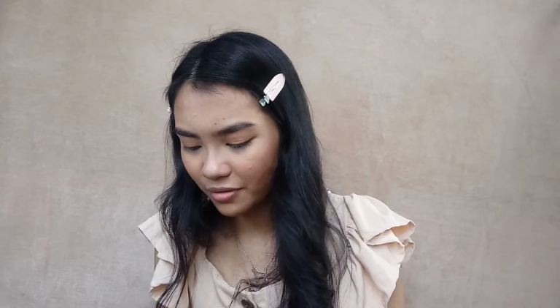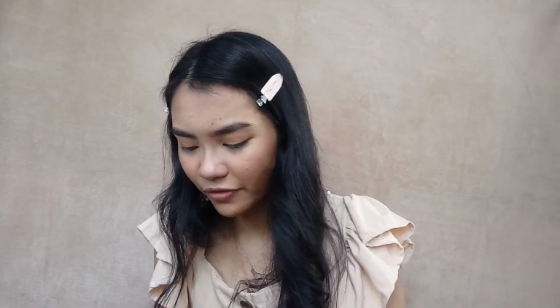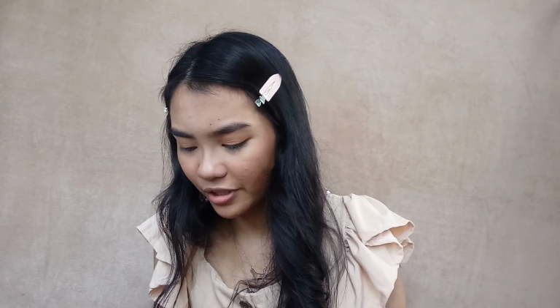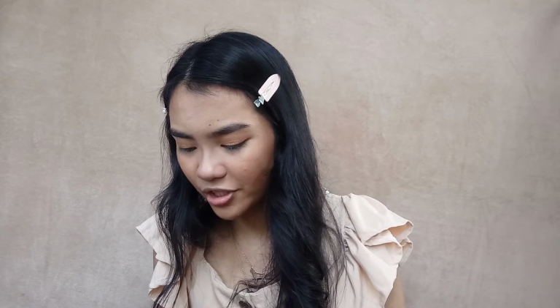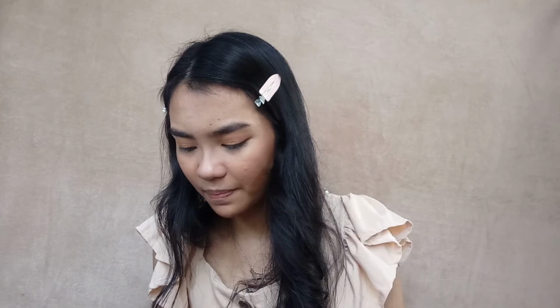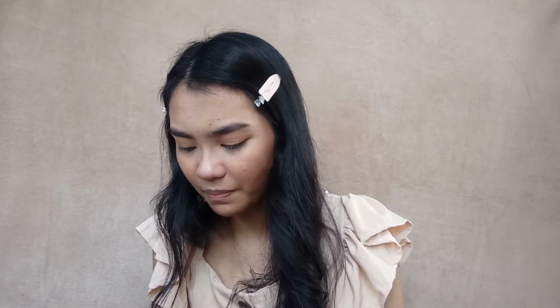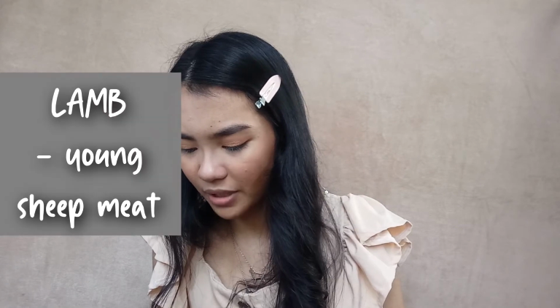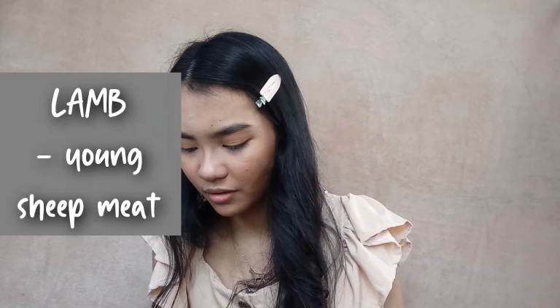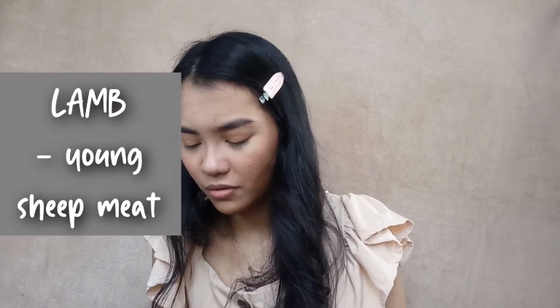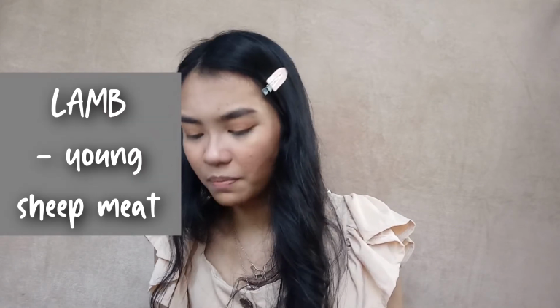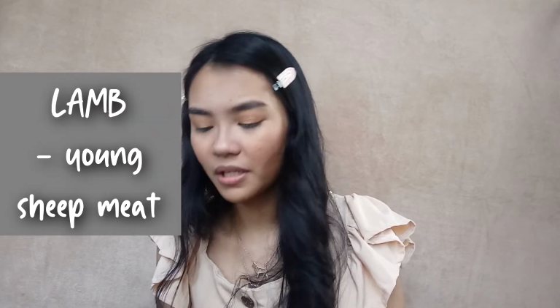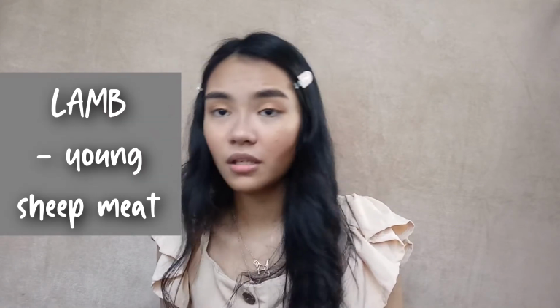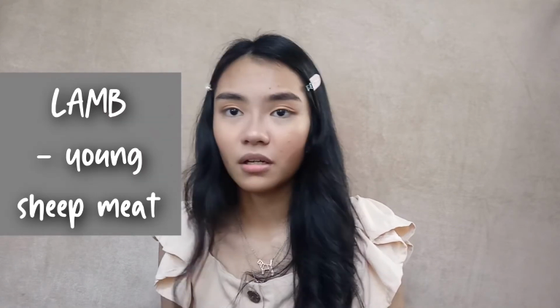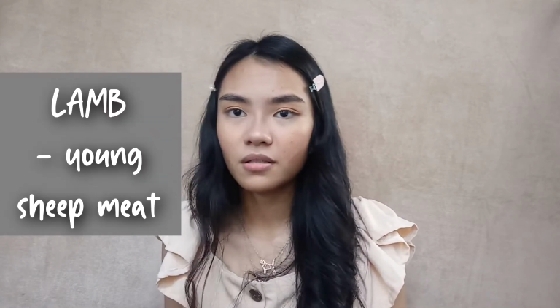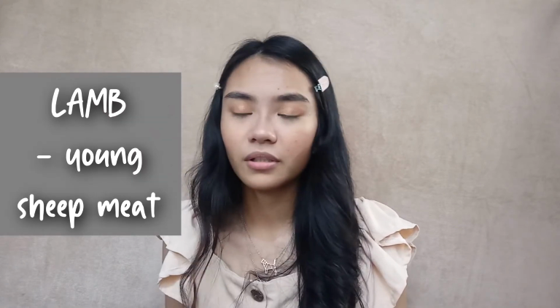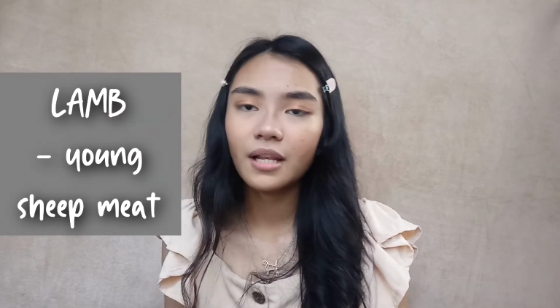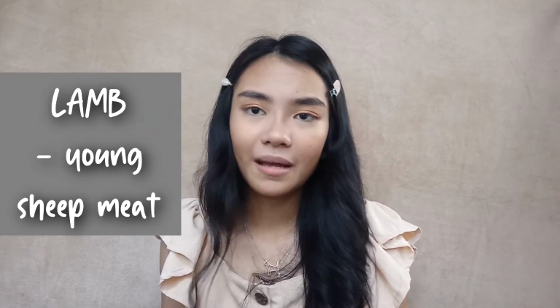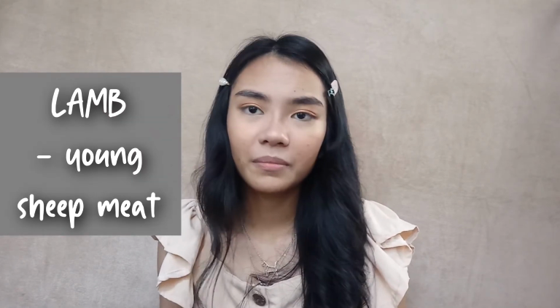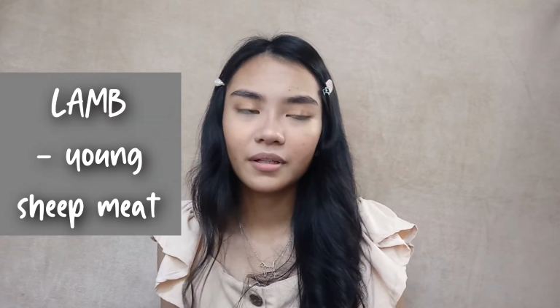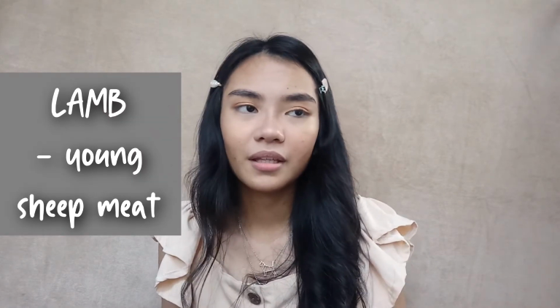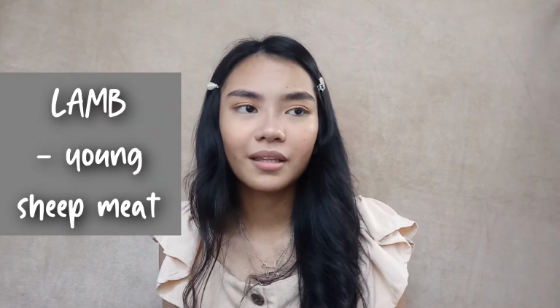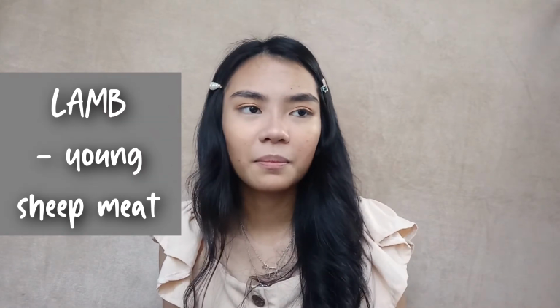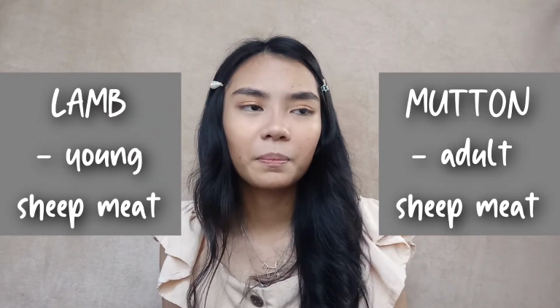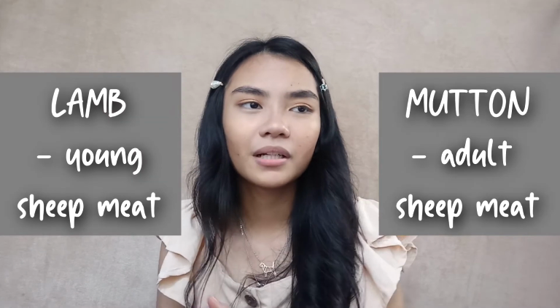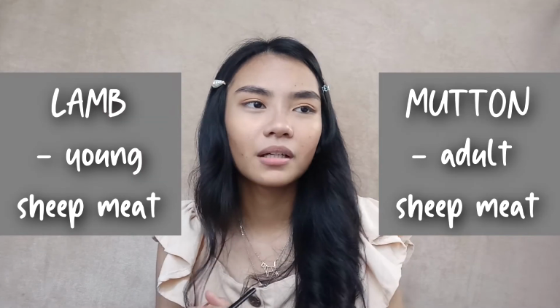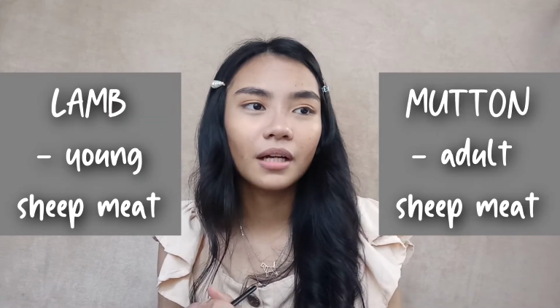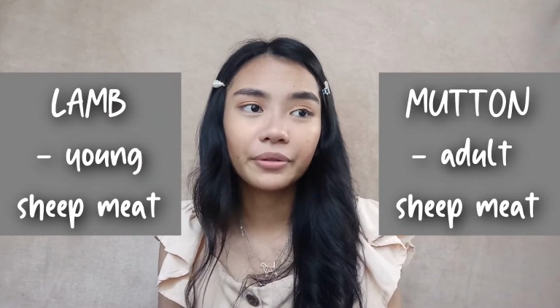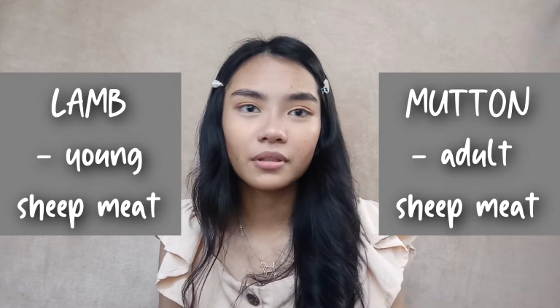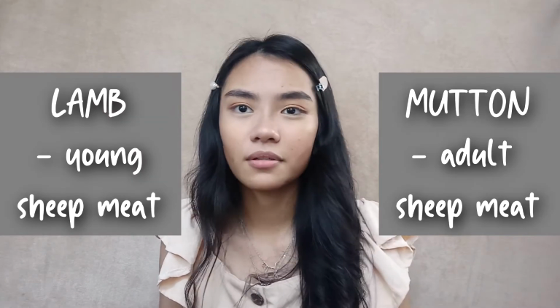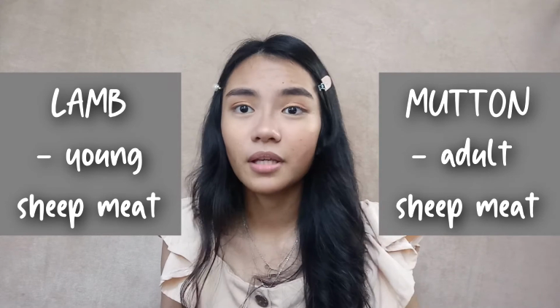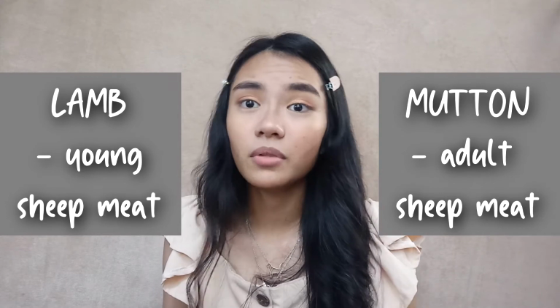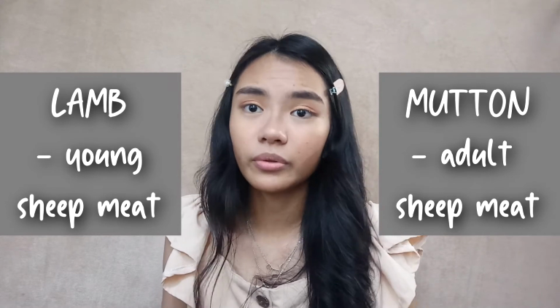For sheep meat, for the young it's called lamb, and for the adult it's called mutton.